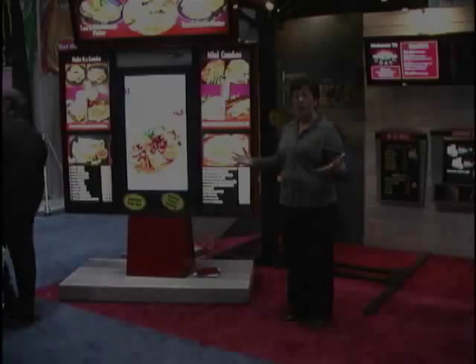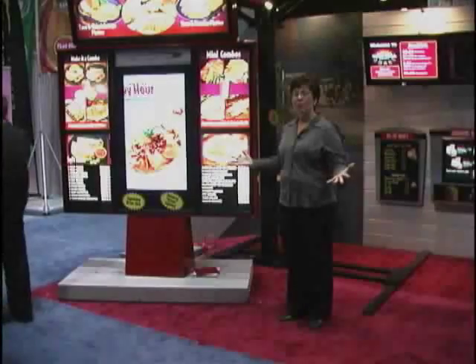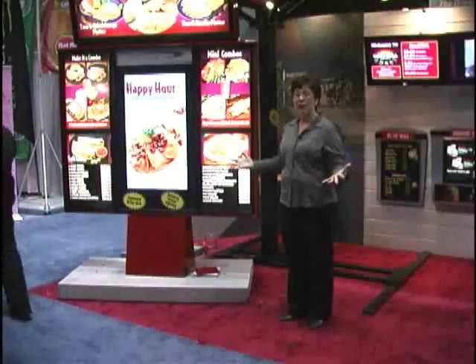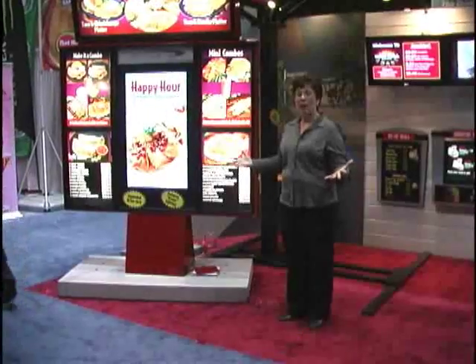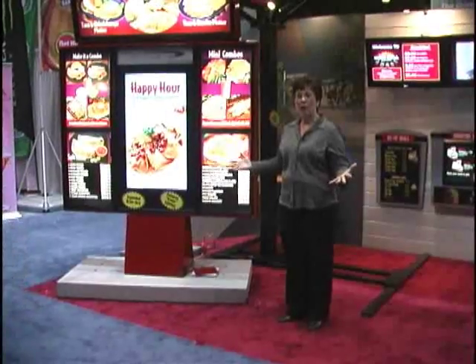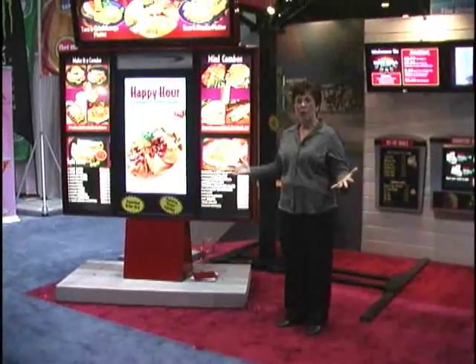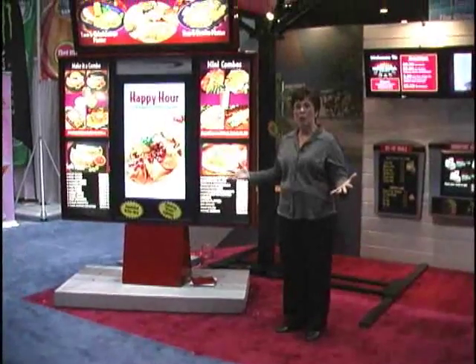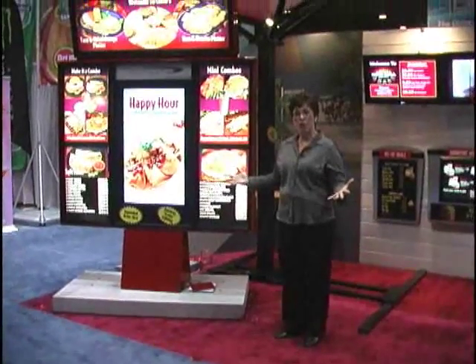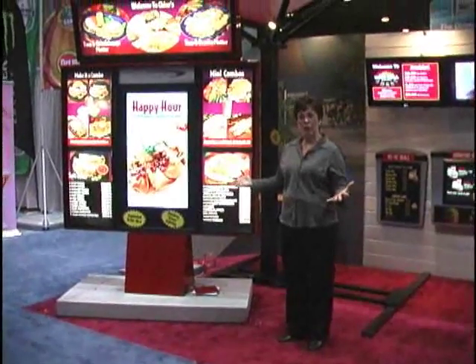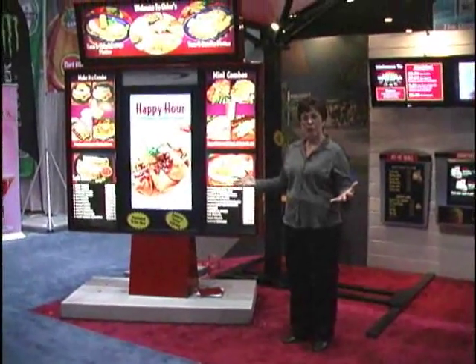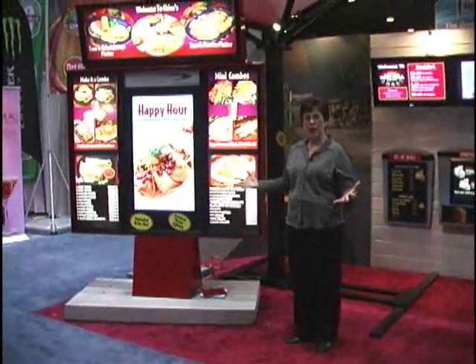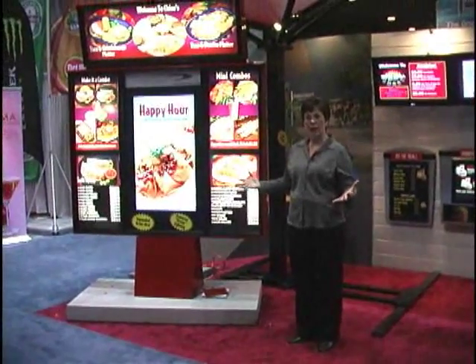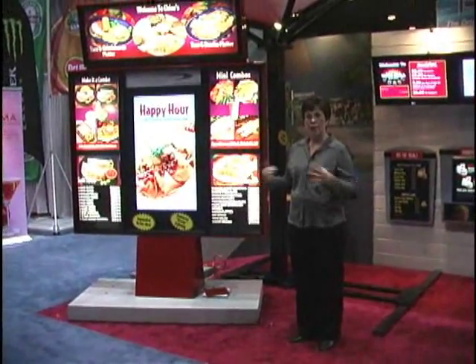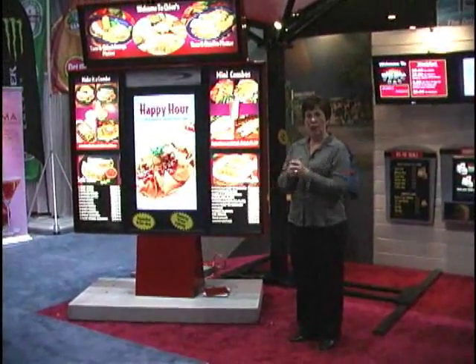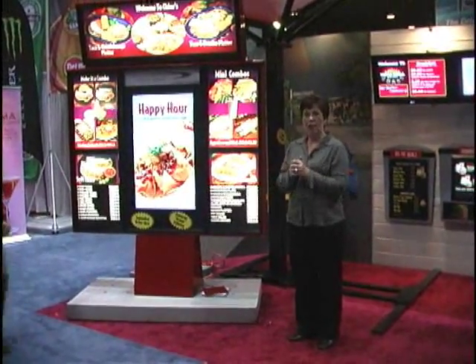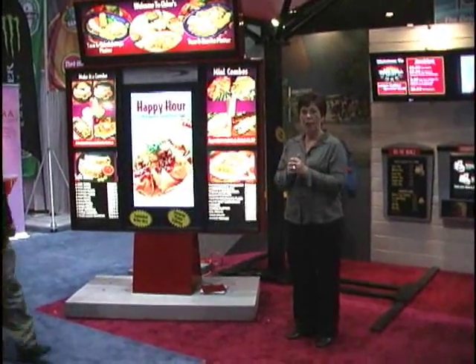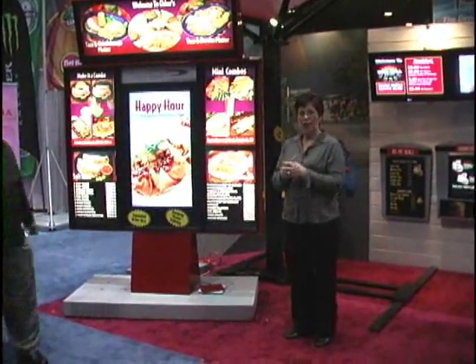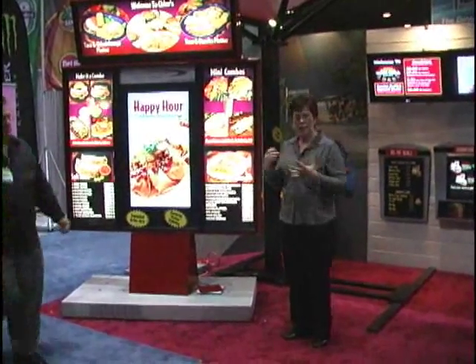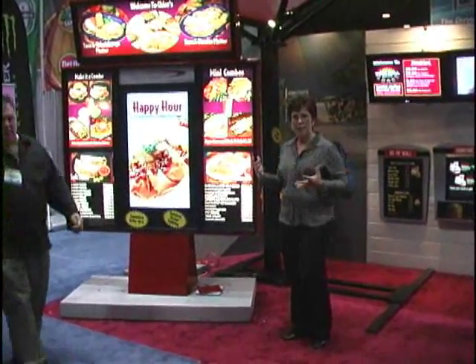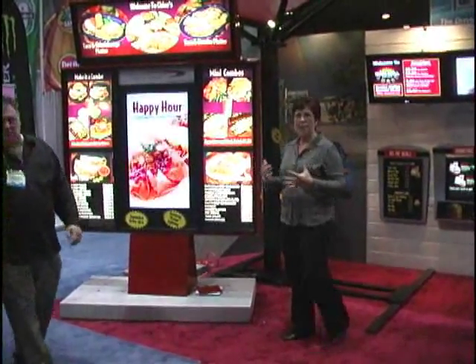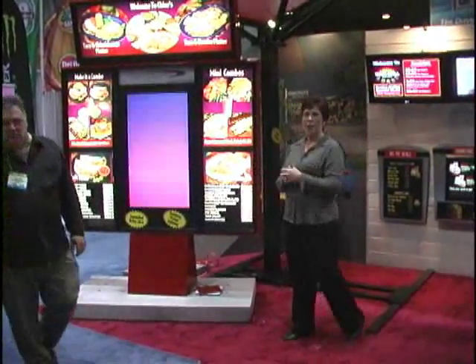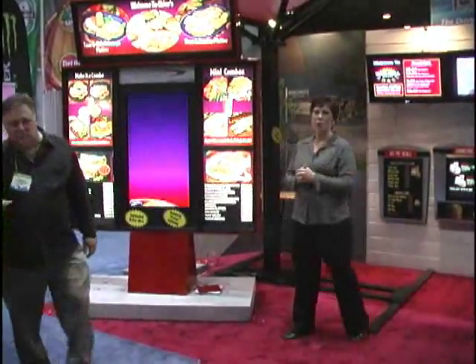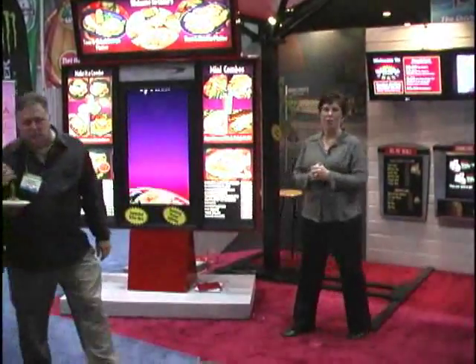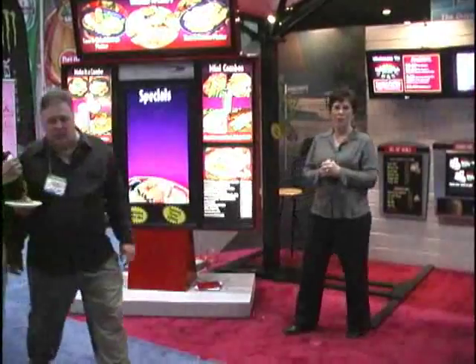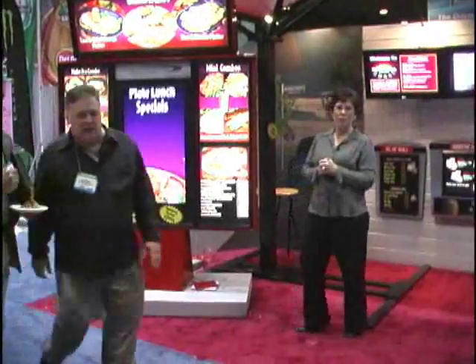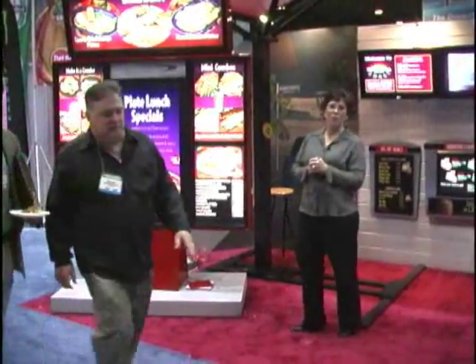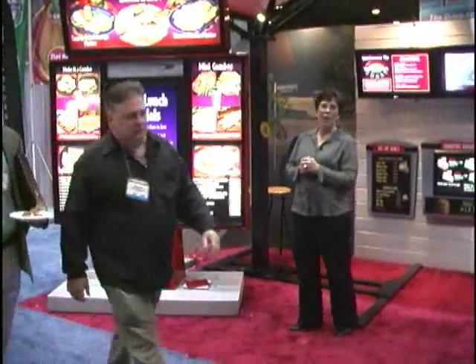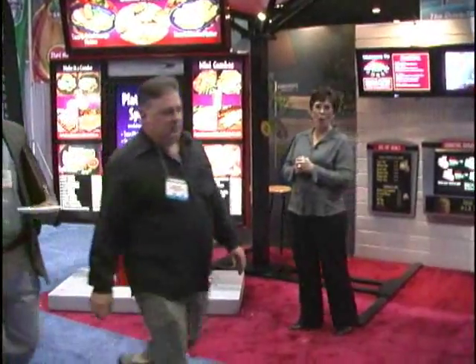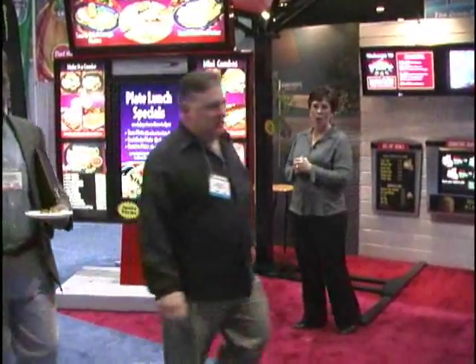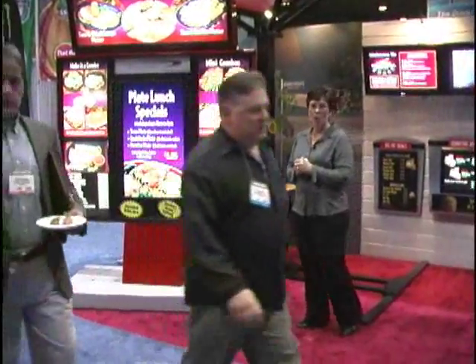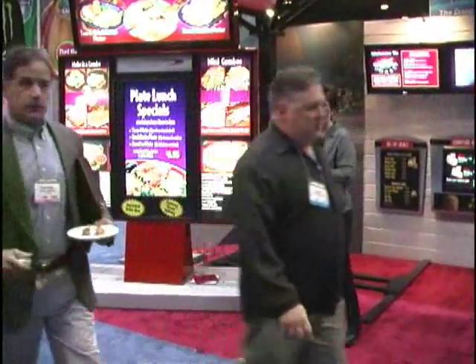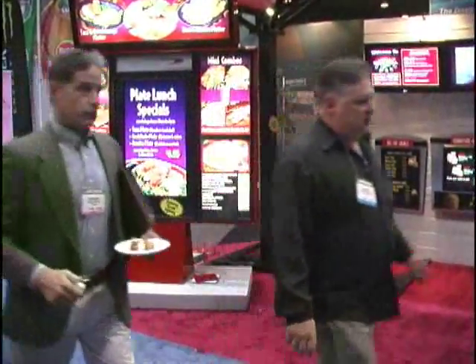Welcome to the NRA Show 2009 in Chicago. This is the Main Street Menu Systems and Howard Company booth.